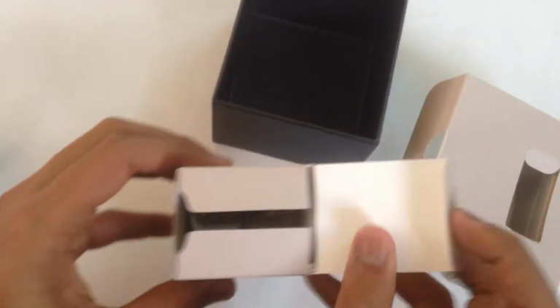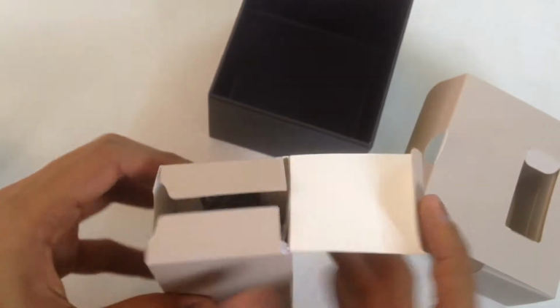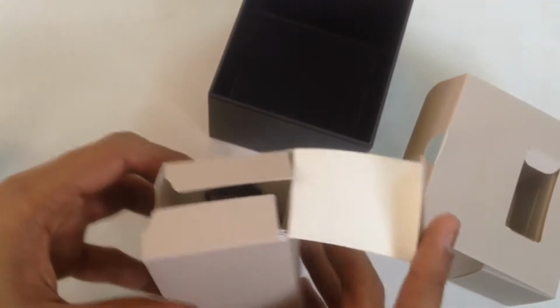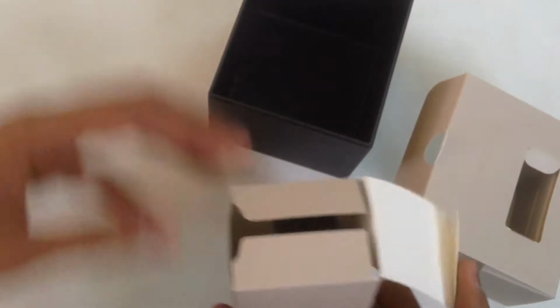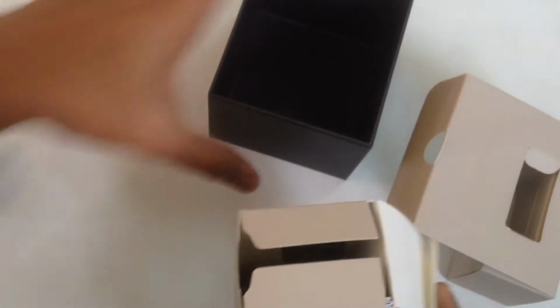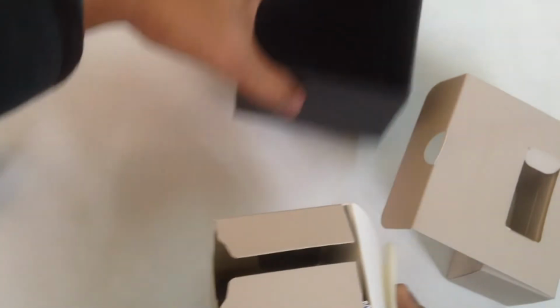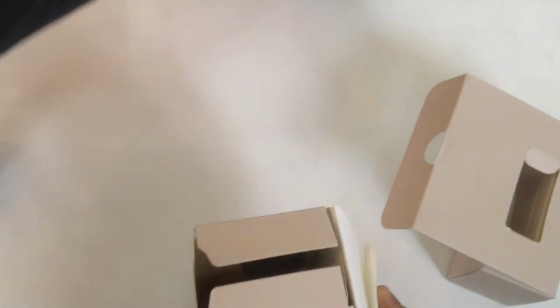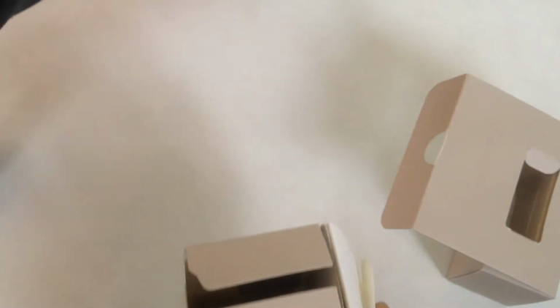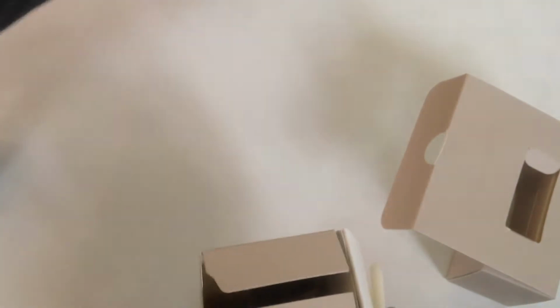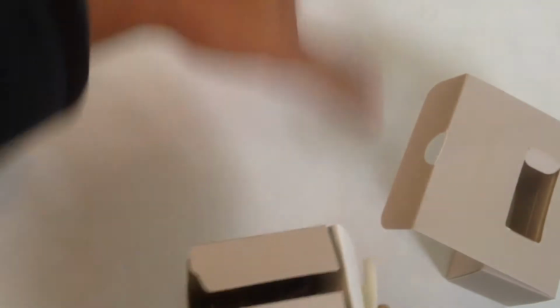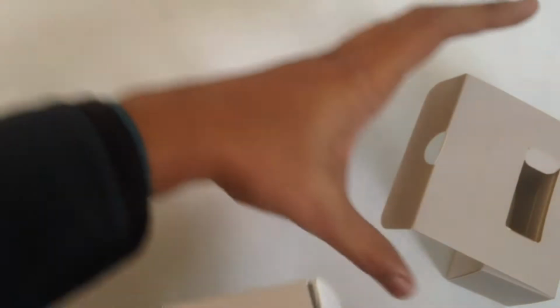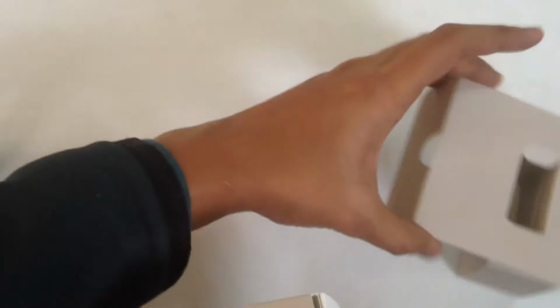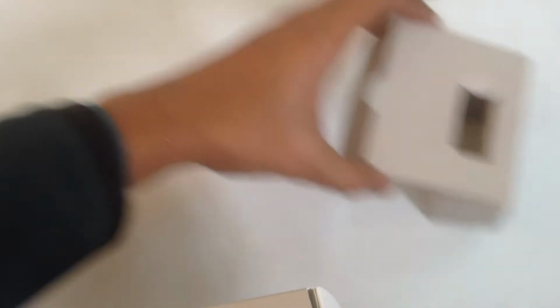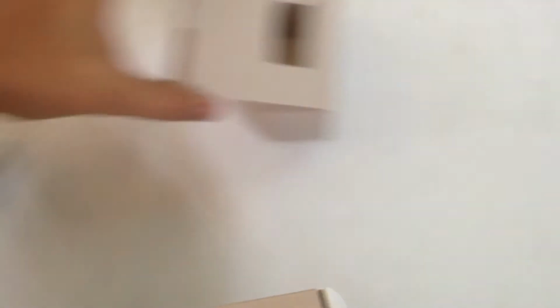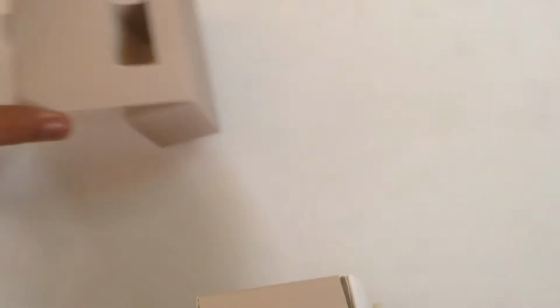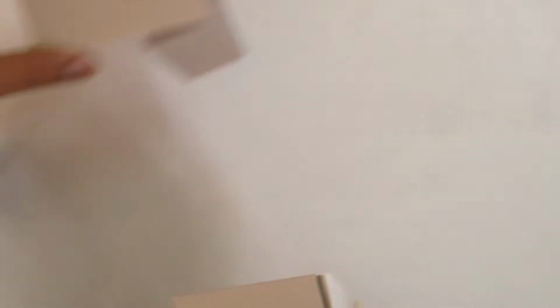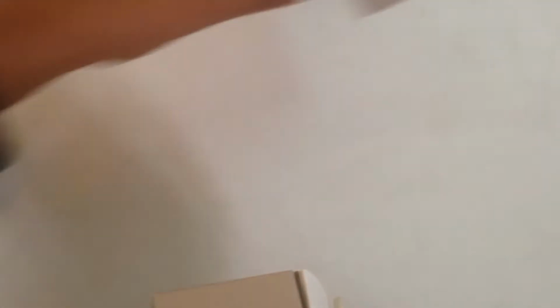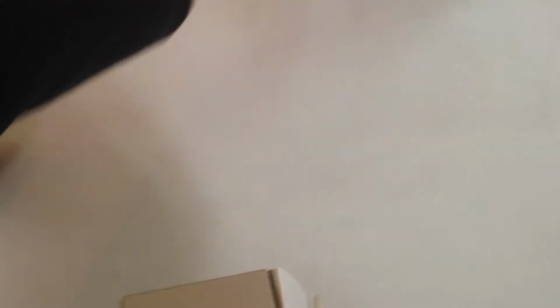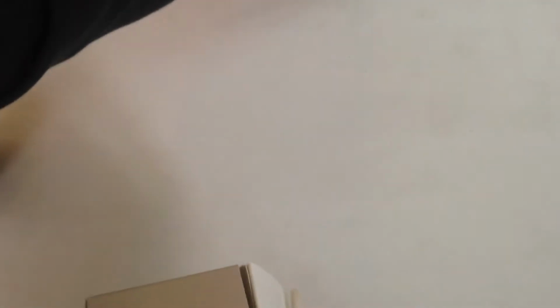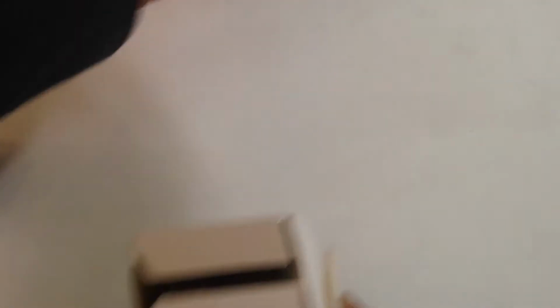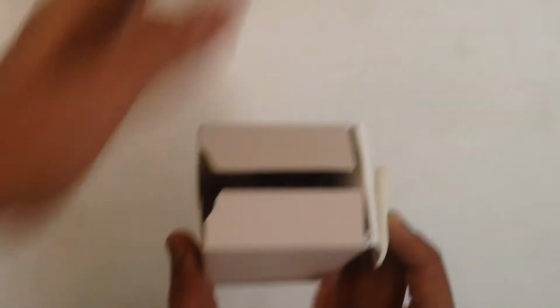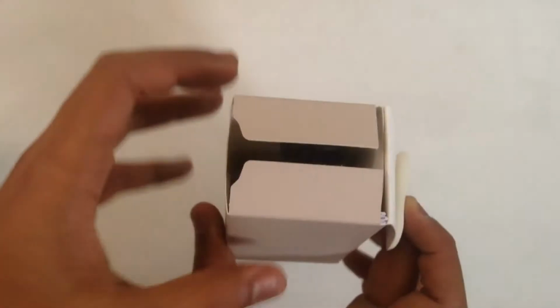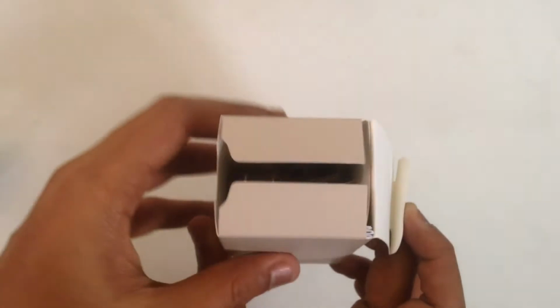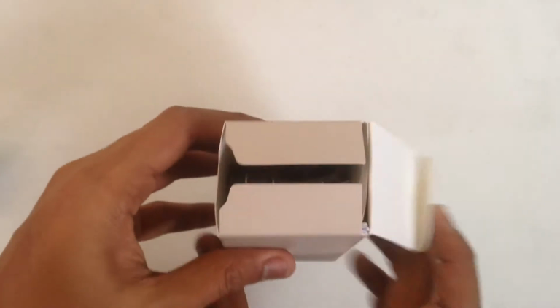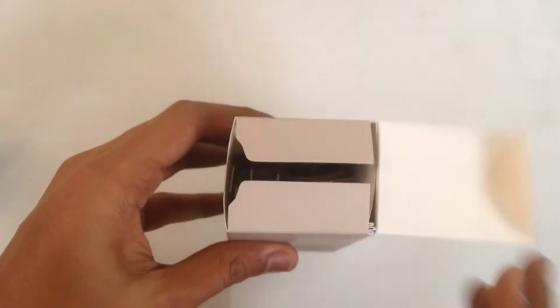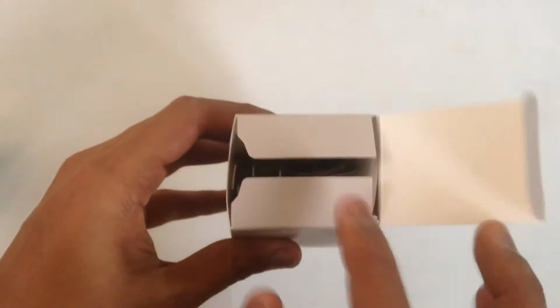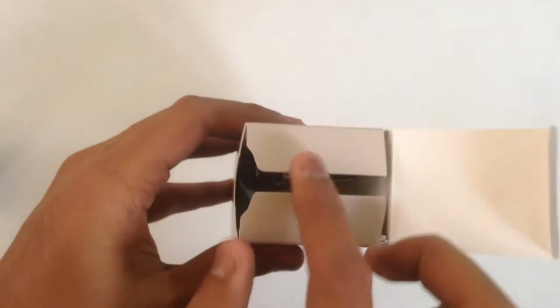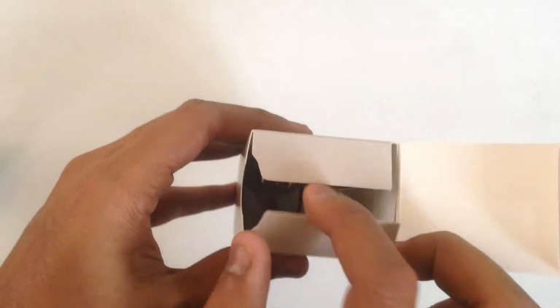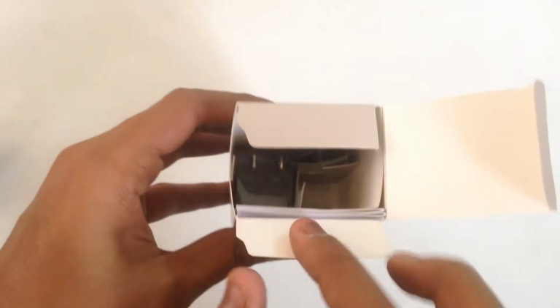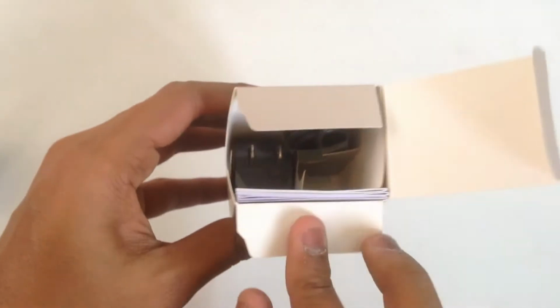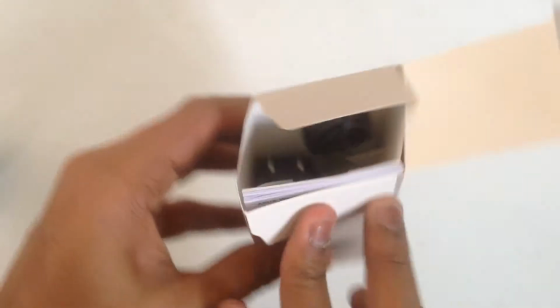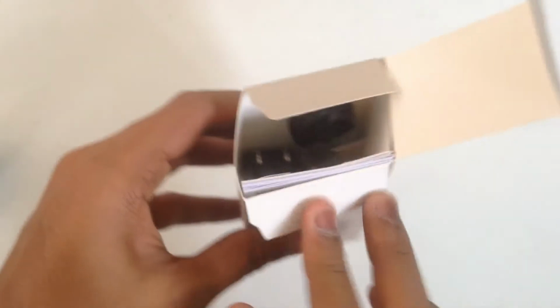A fun fact here: the smaller variant is actually costlier than the bigger one. Don't know what ASUS was thinking.